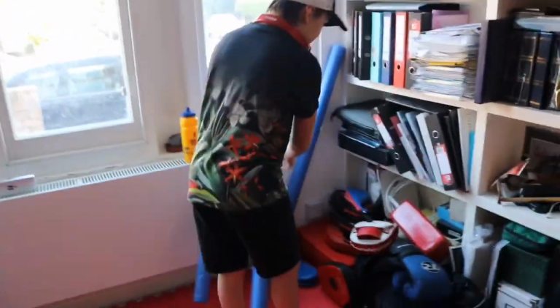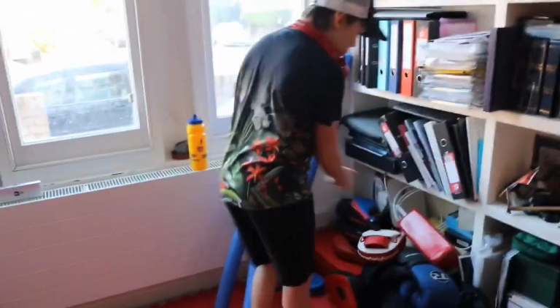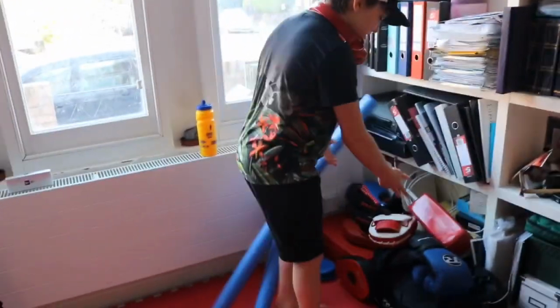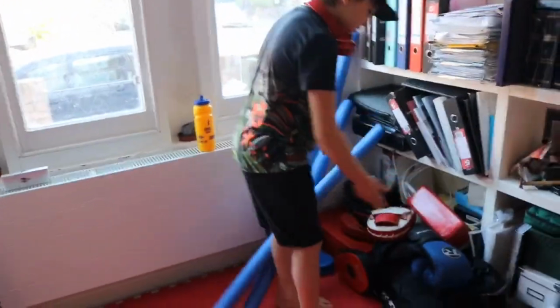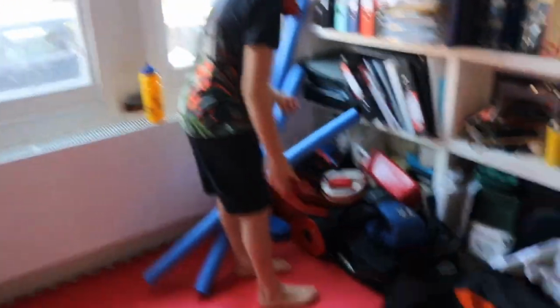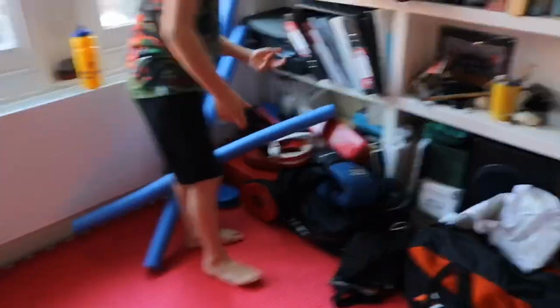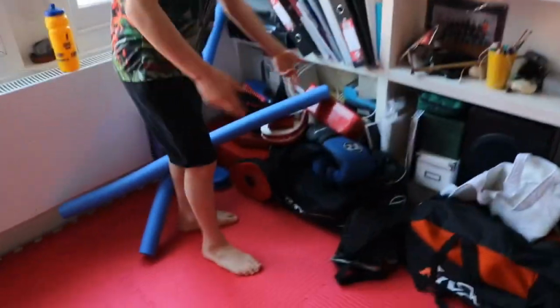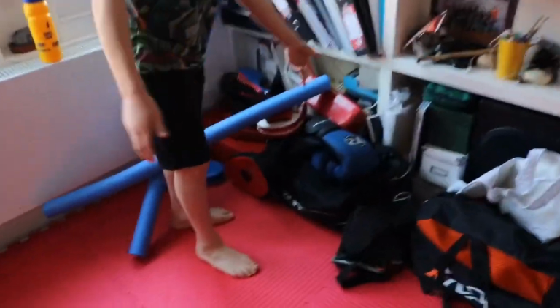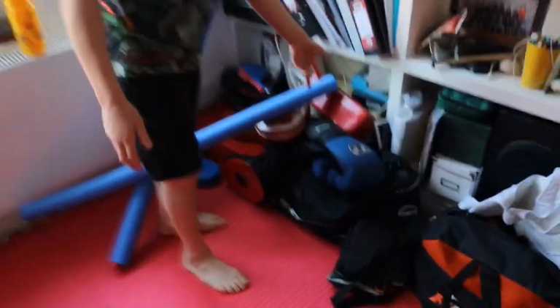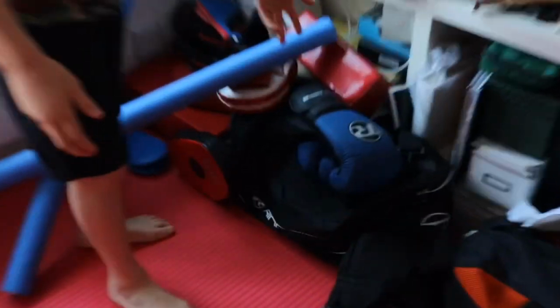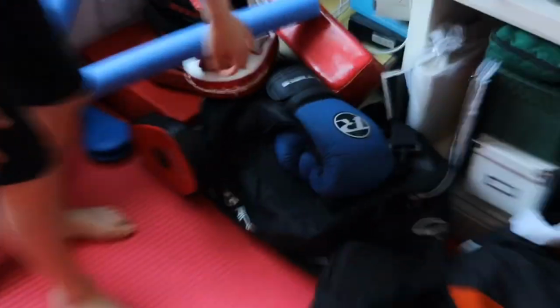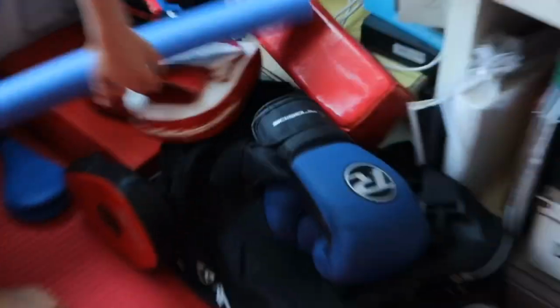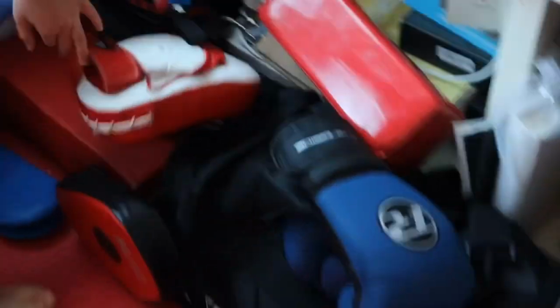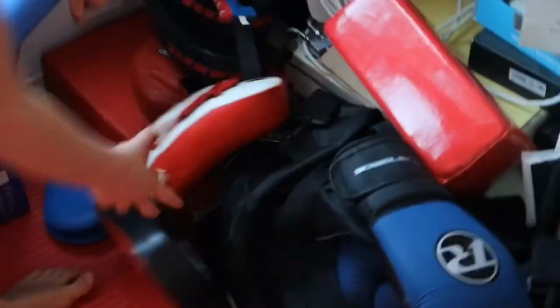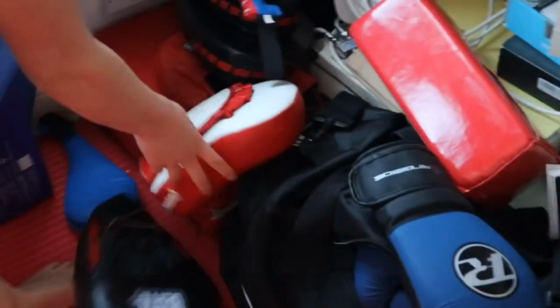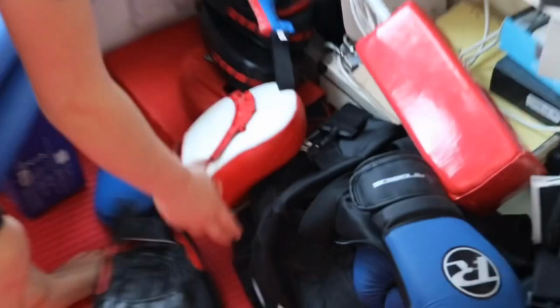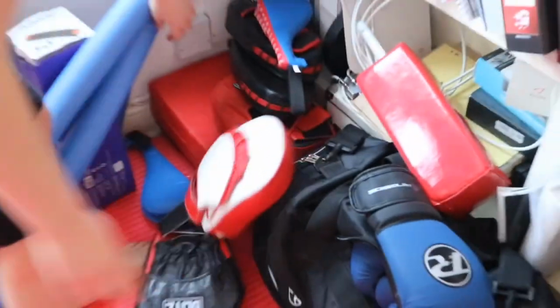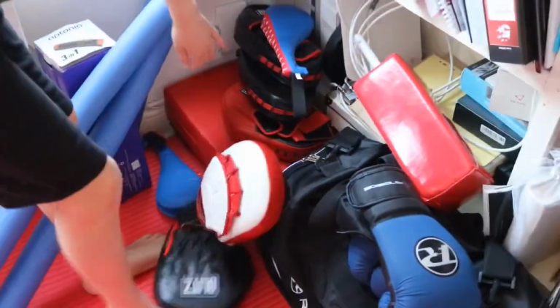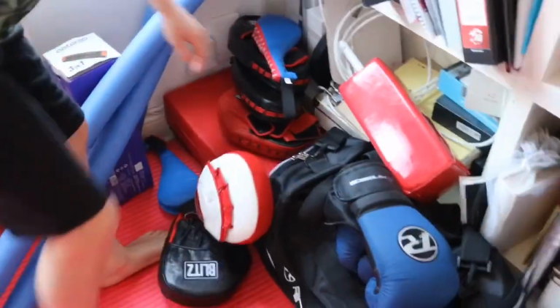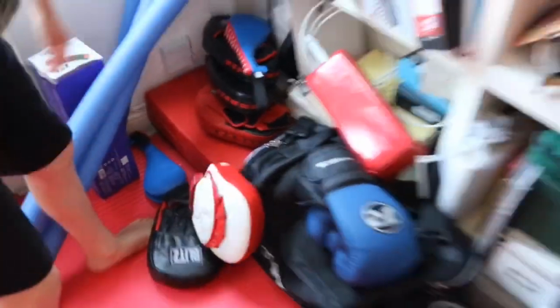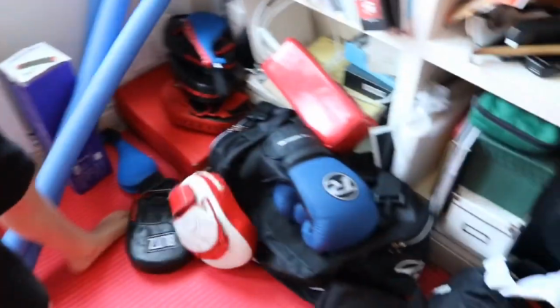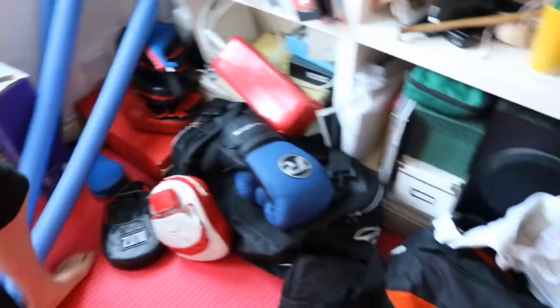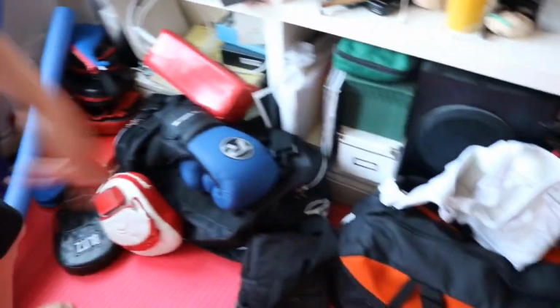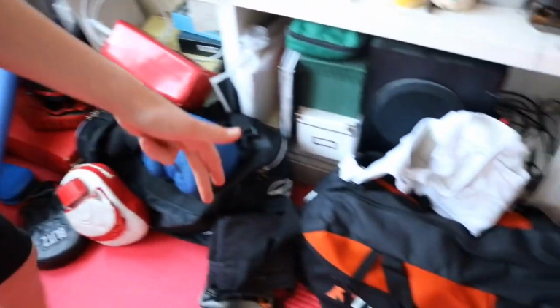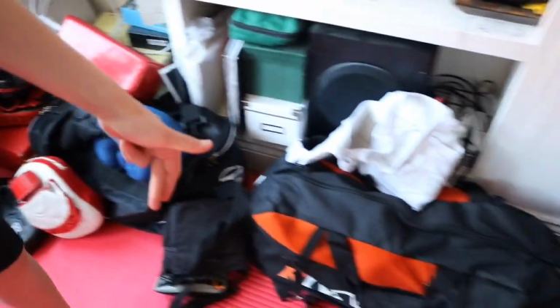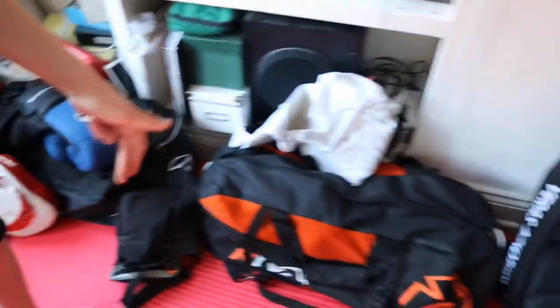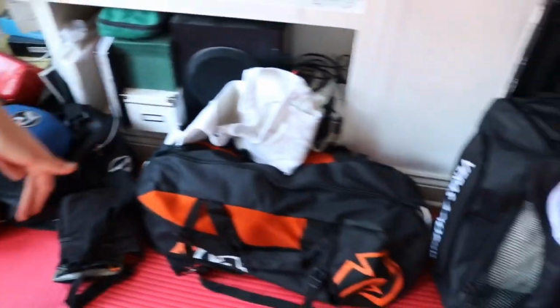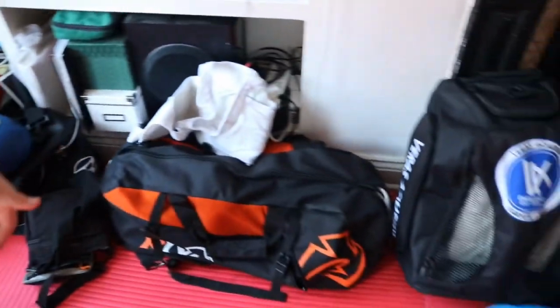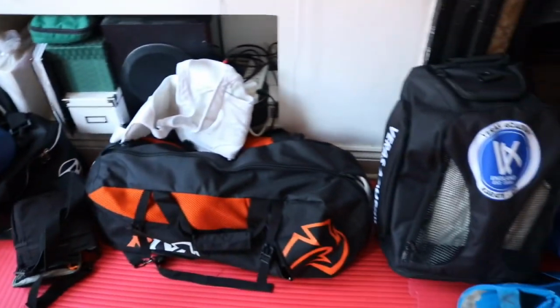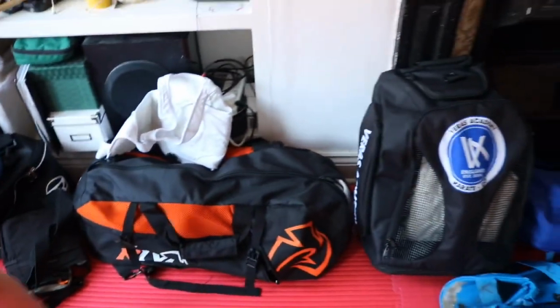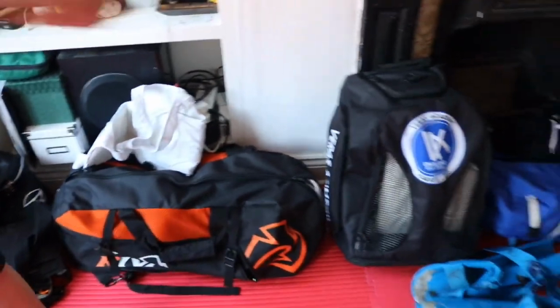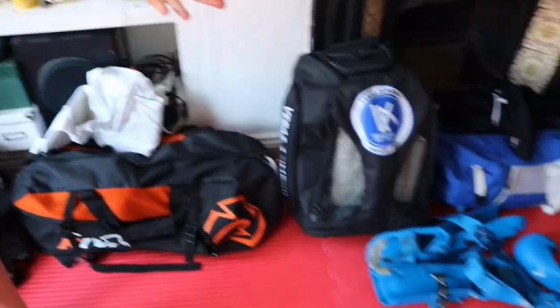More pads, our boxing gear. More pads, boxing gear, pads. More boxing gear and more gear.